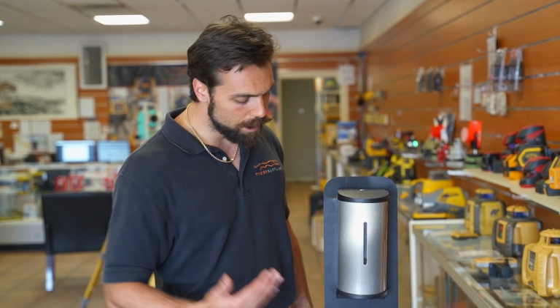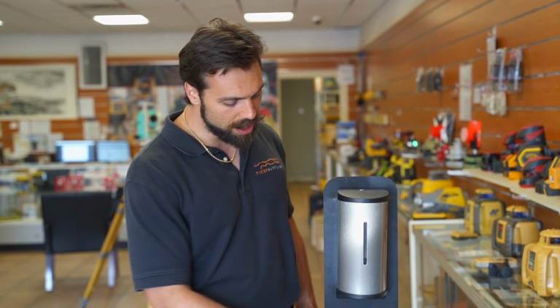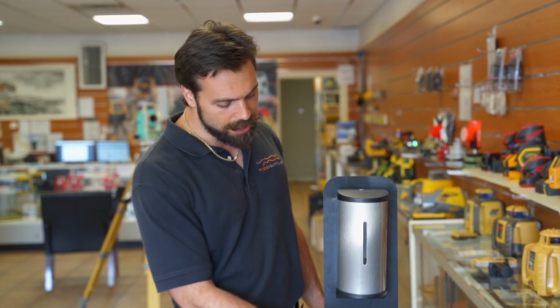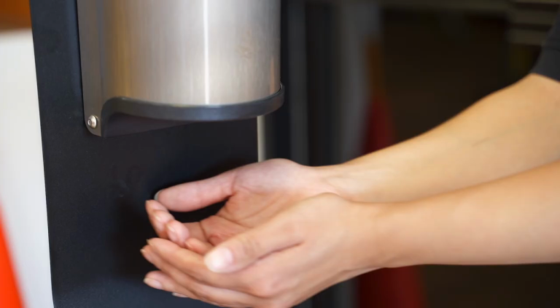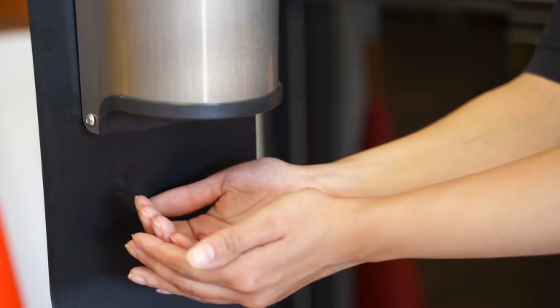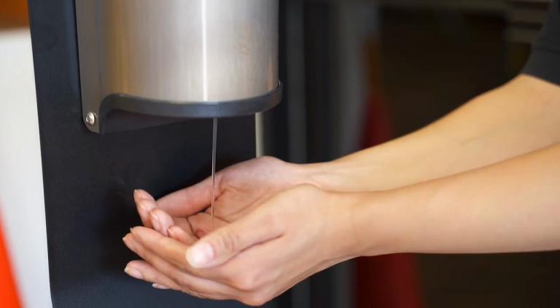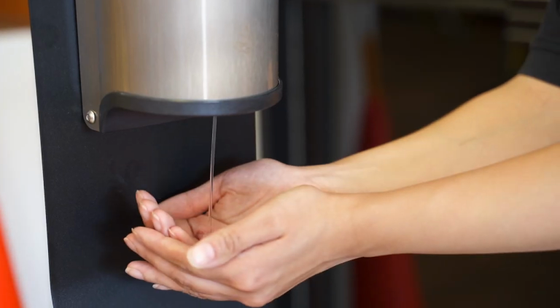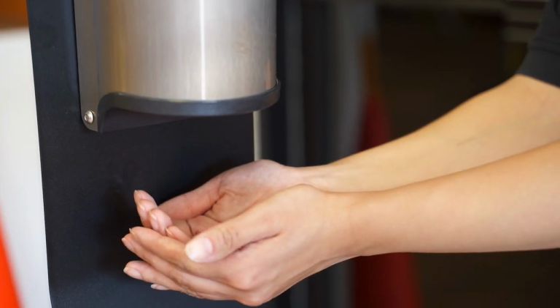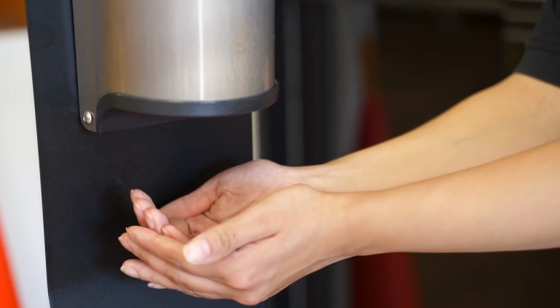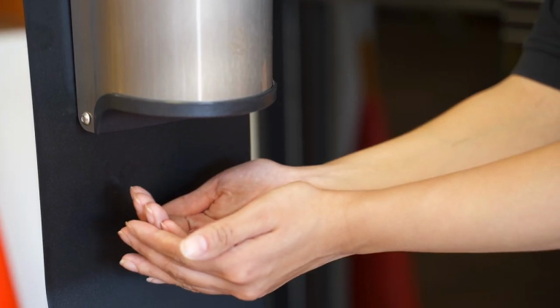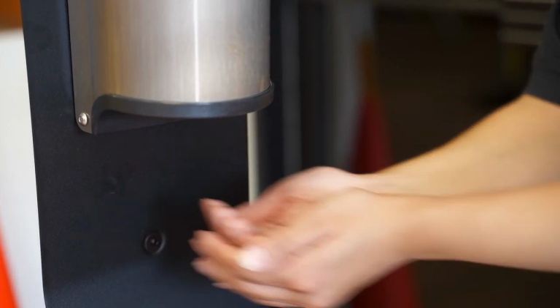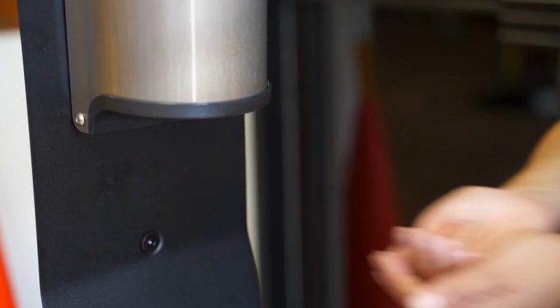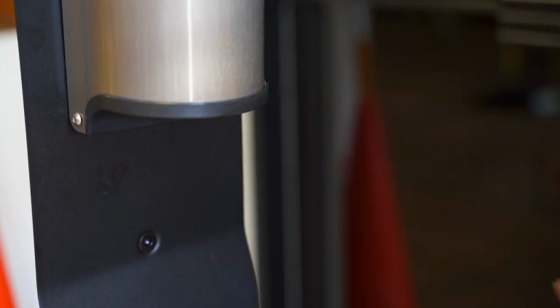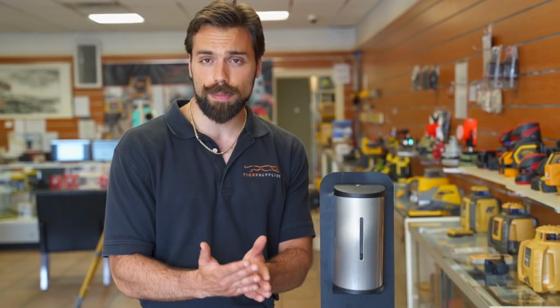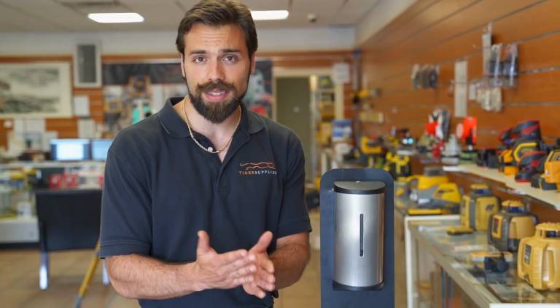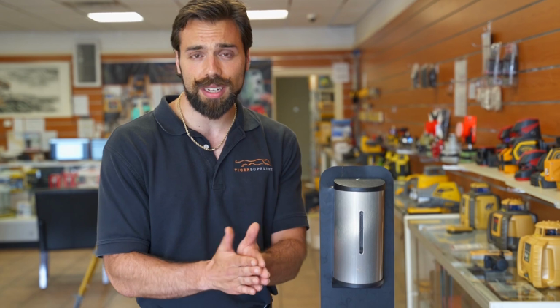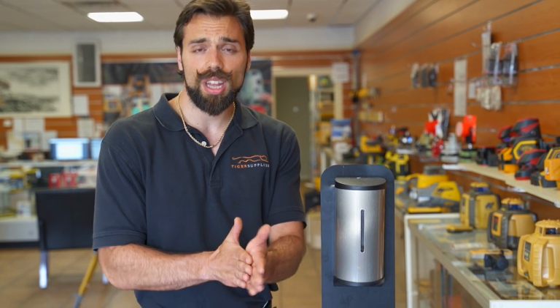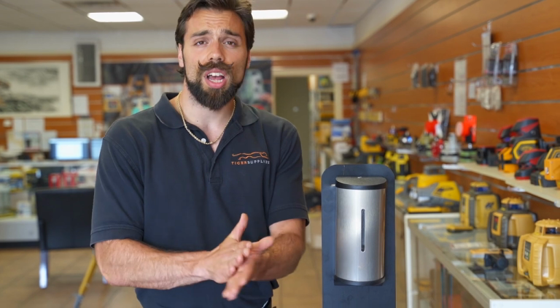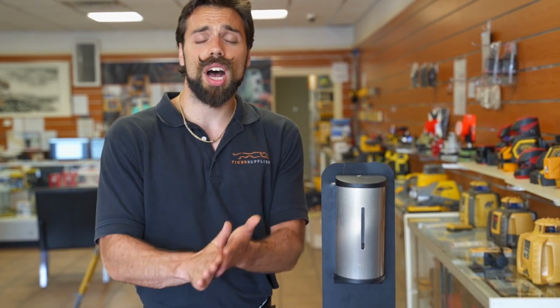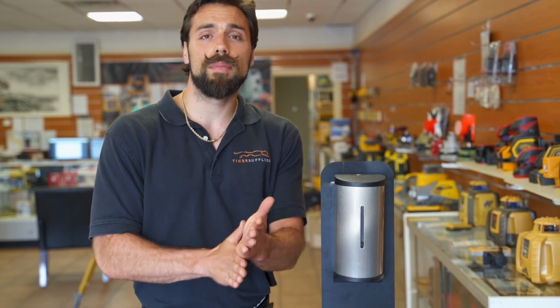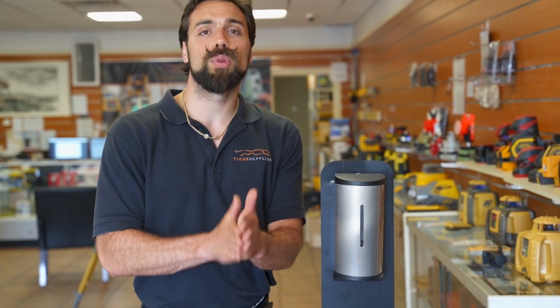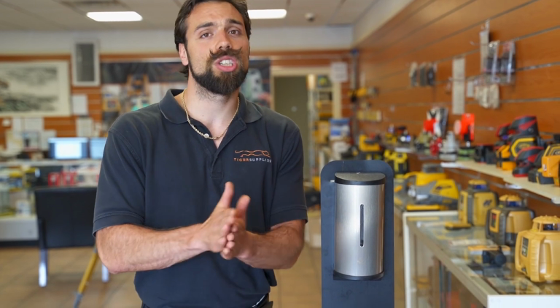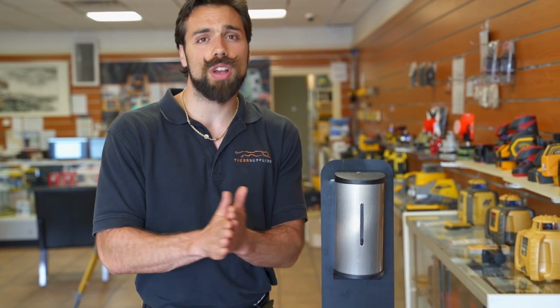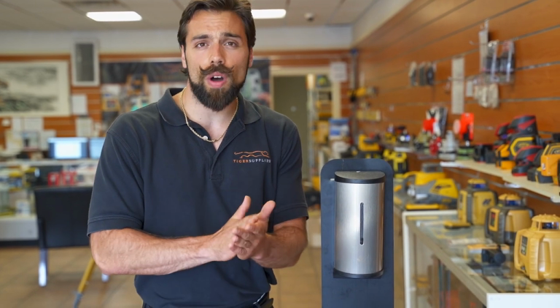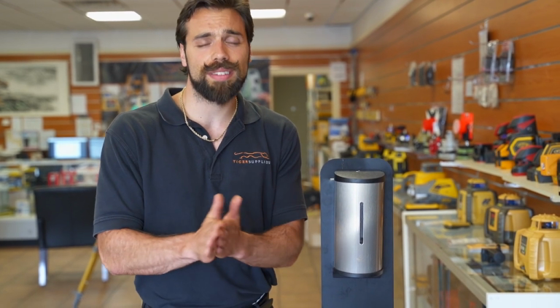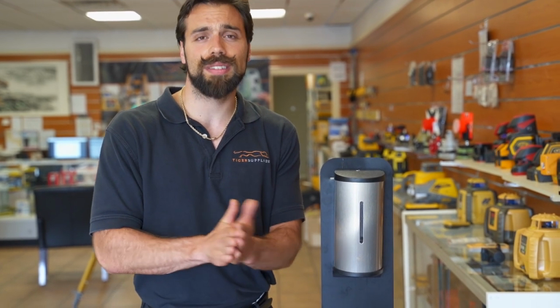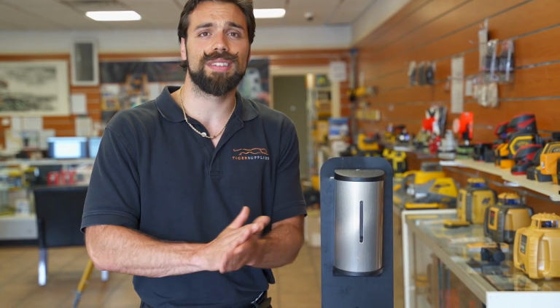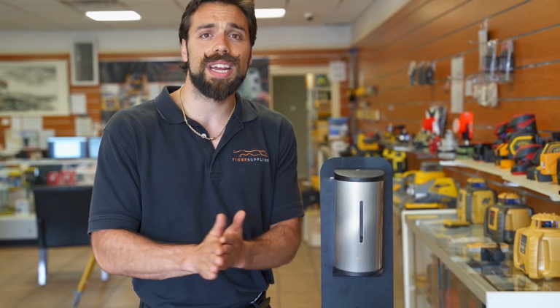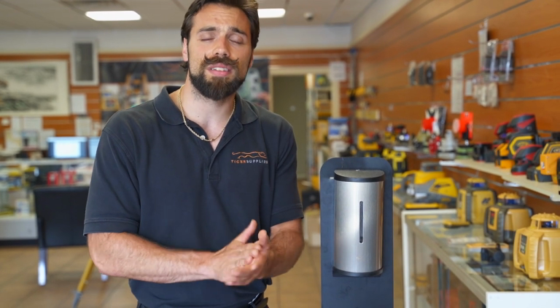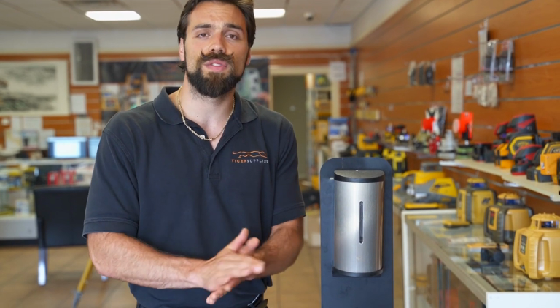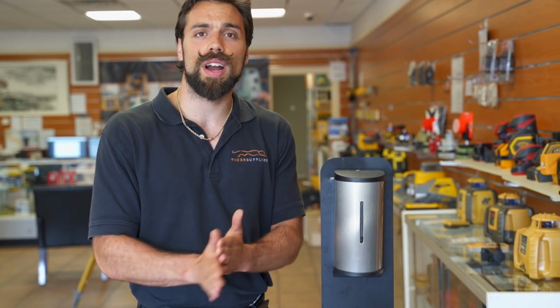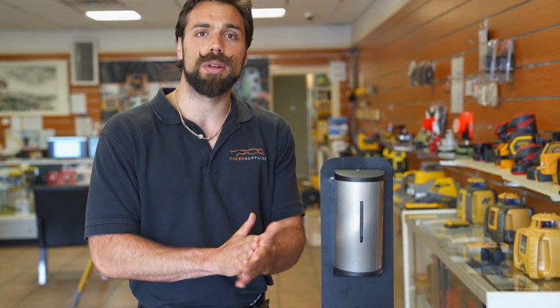In addition, it is hands-free dispensing, which is excellent in today's environment.